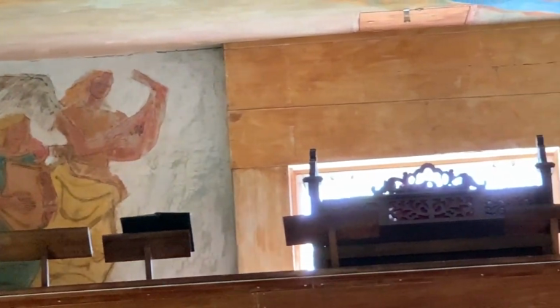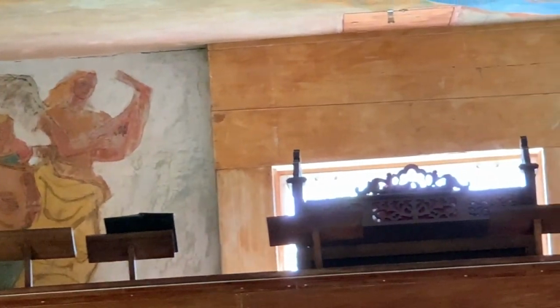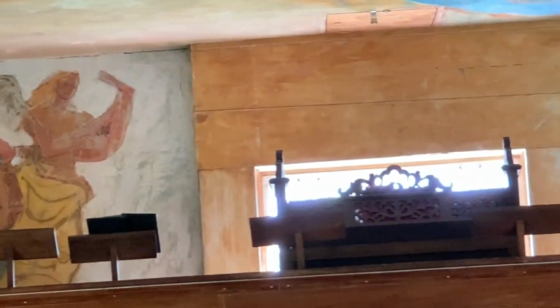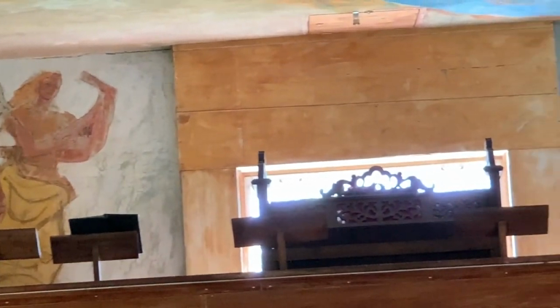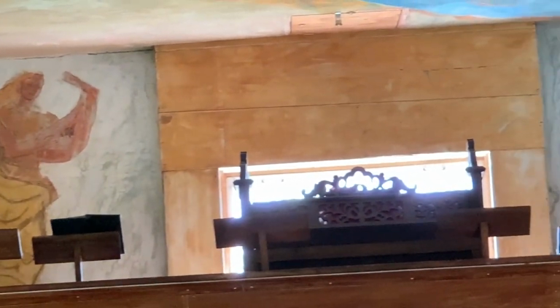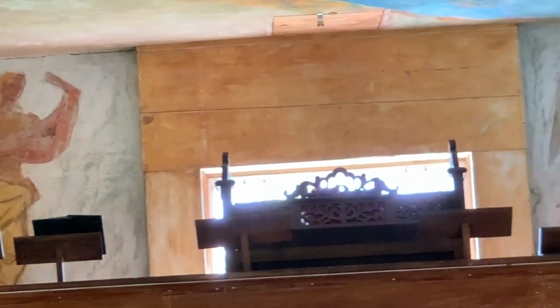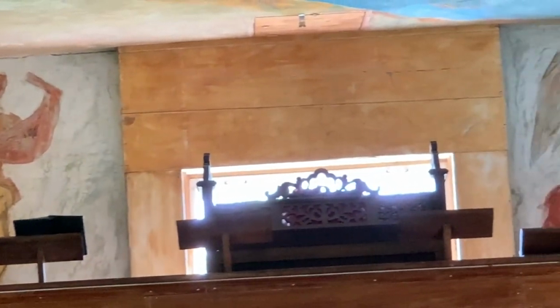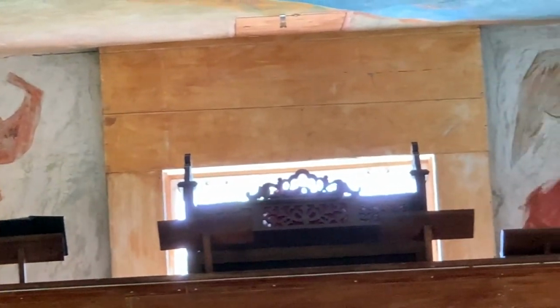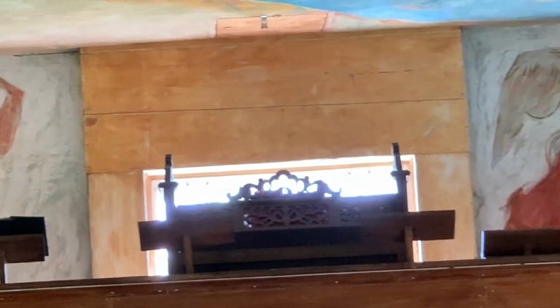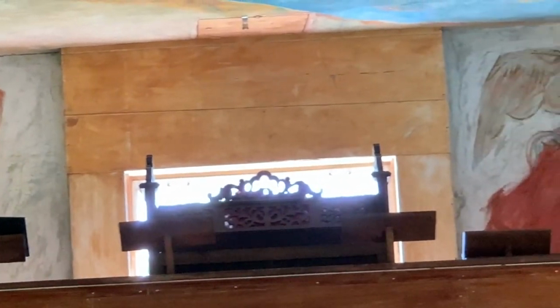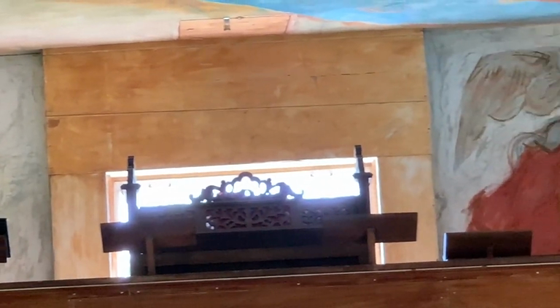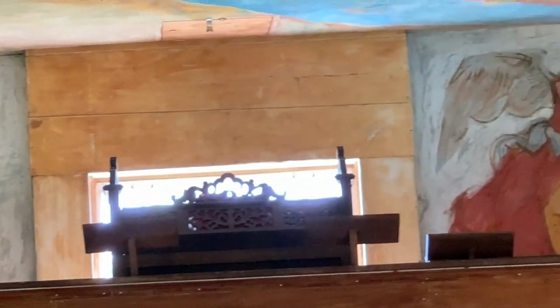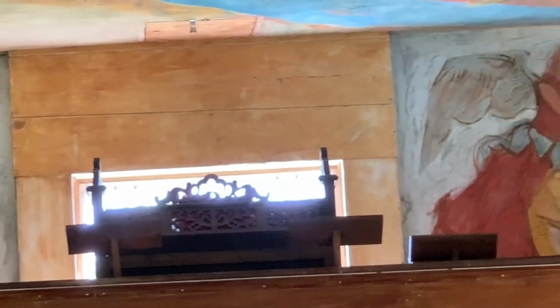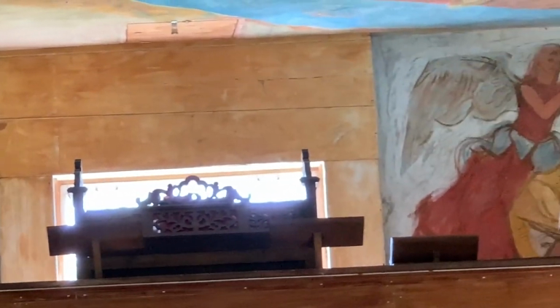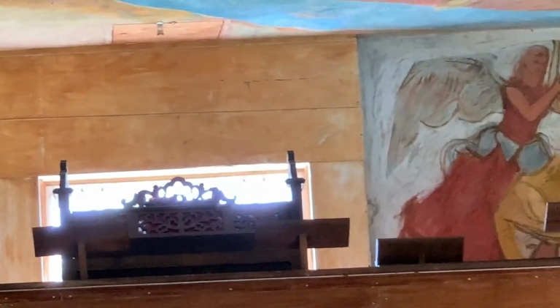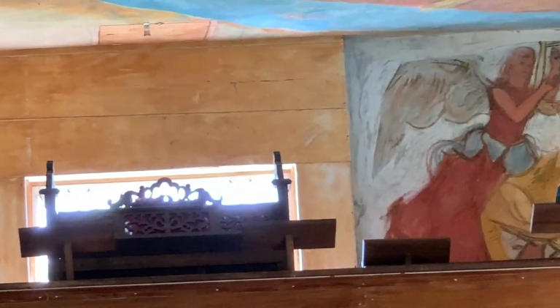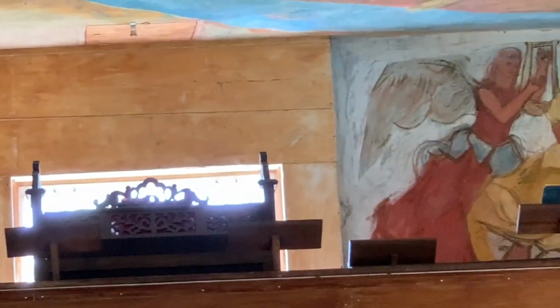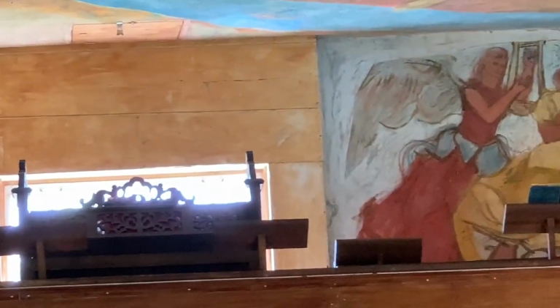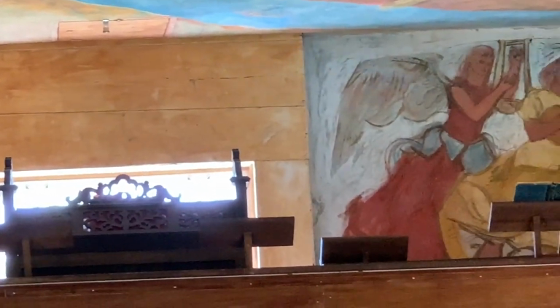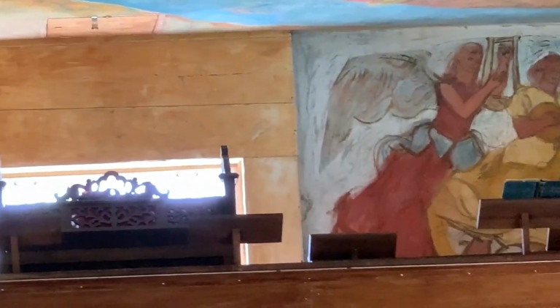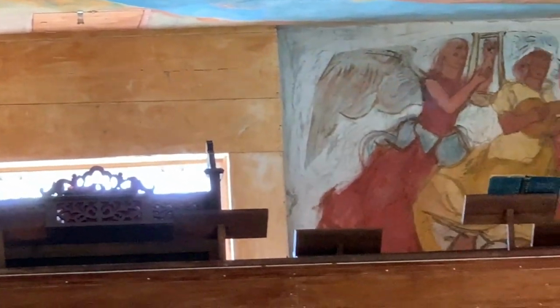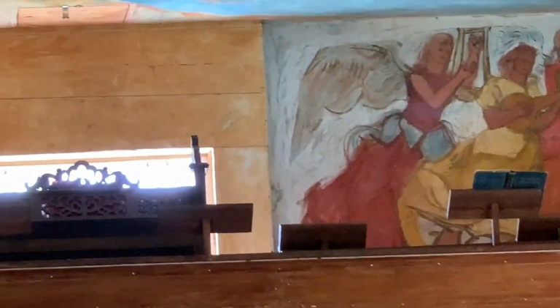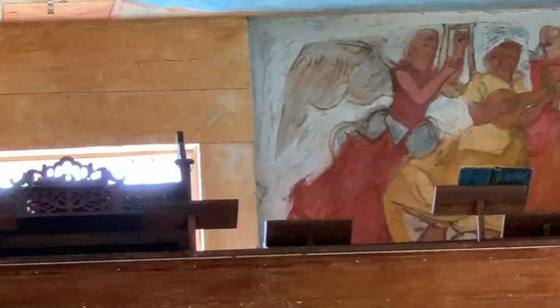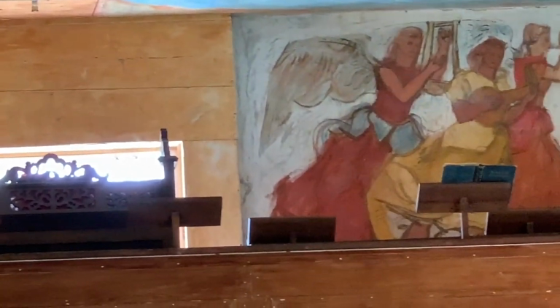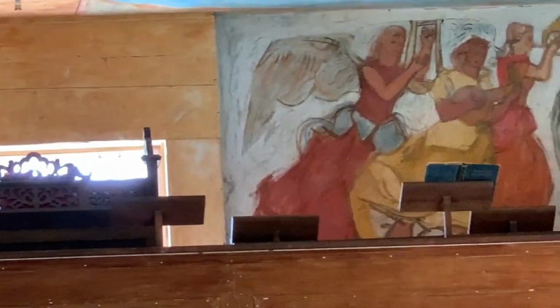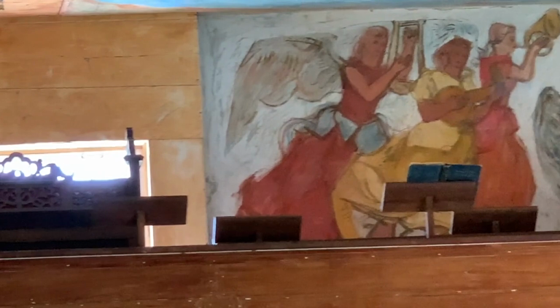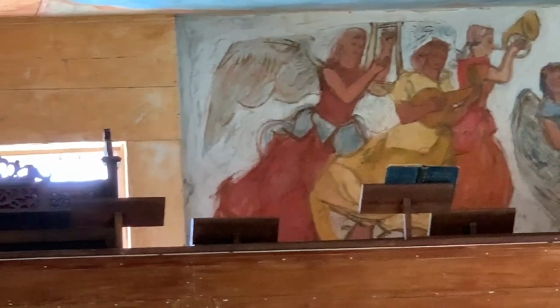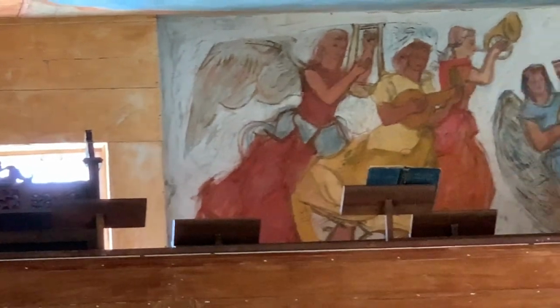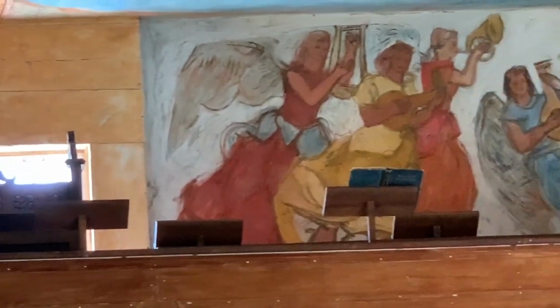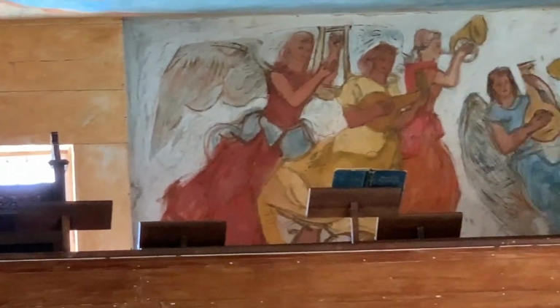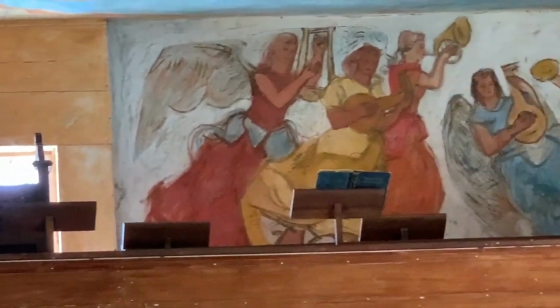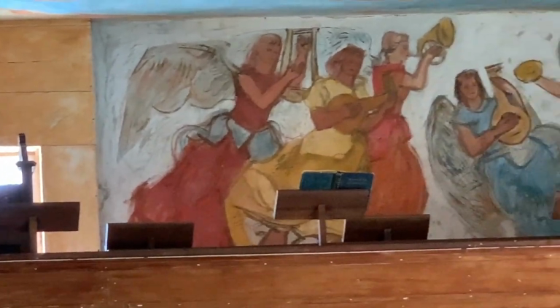We don't have that many murals in this country really. We're getting more — ones that are kind of acrylic and outside — but it's not like Mexico City or someplace where it's a real tradition.